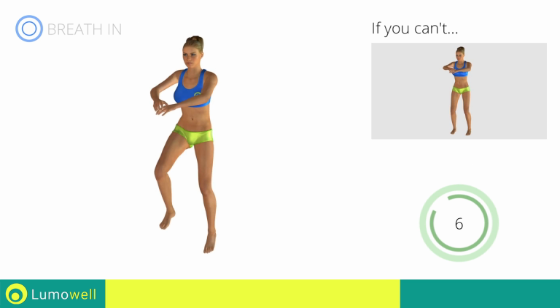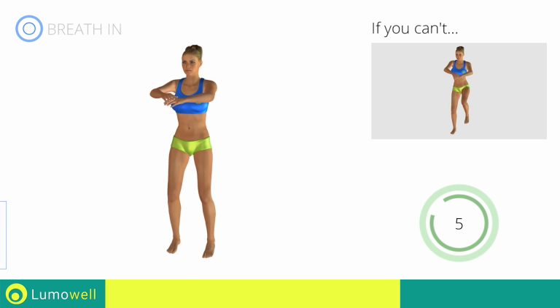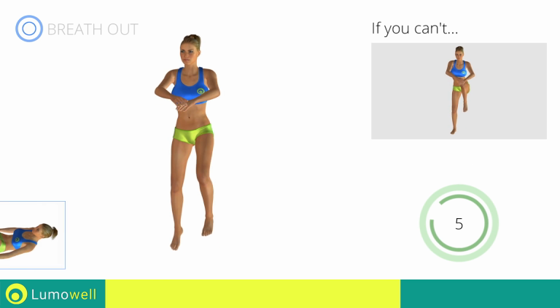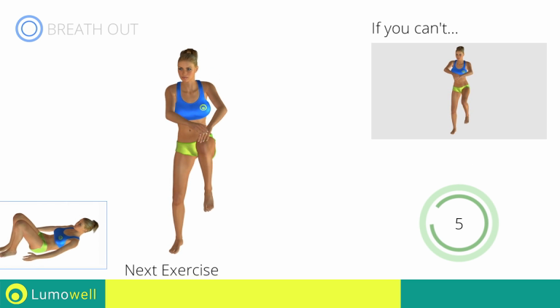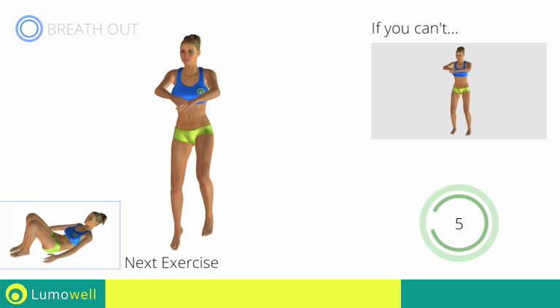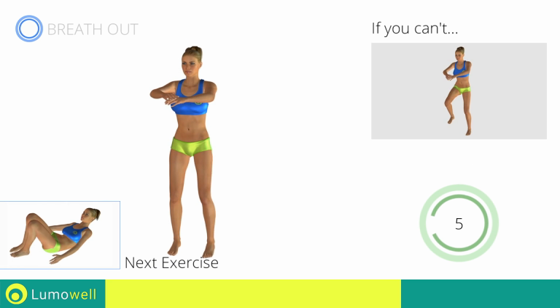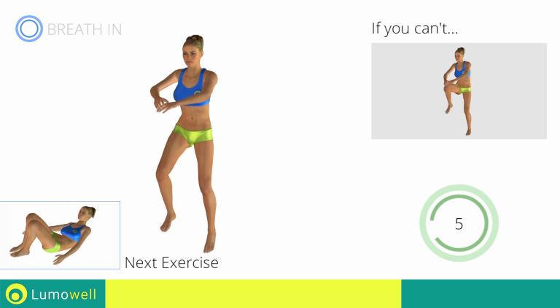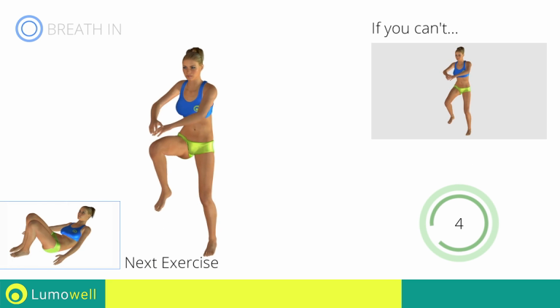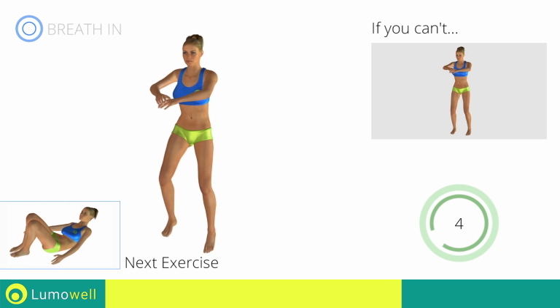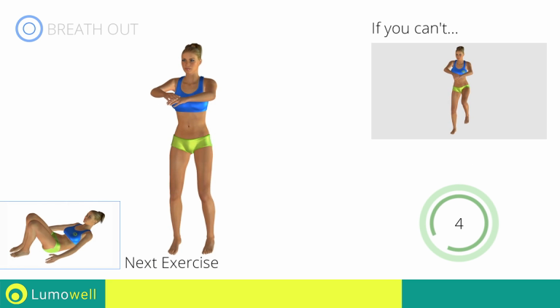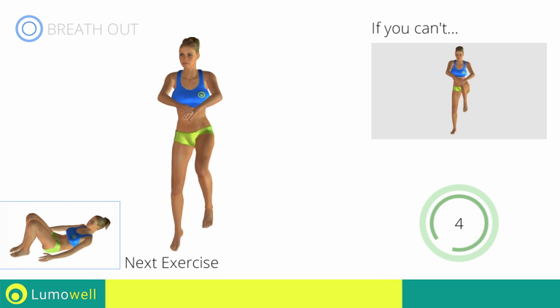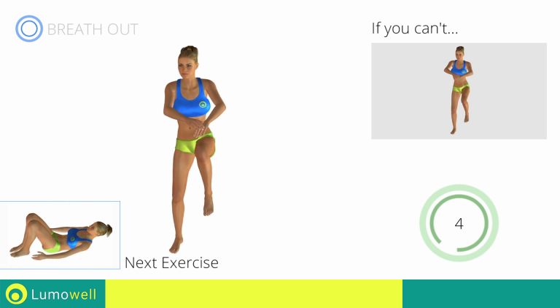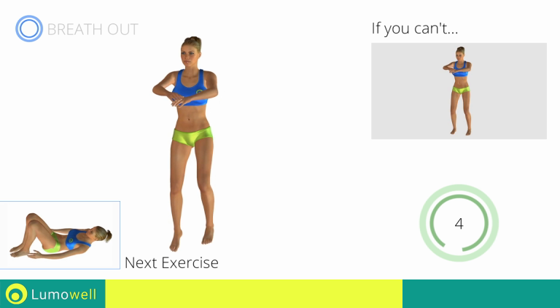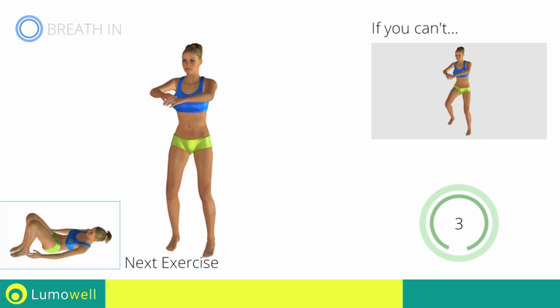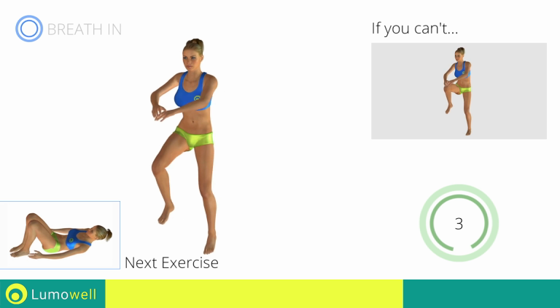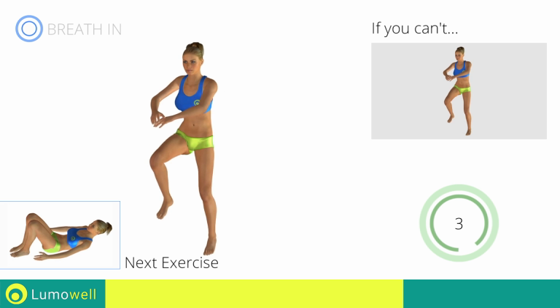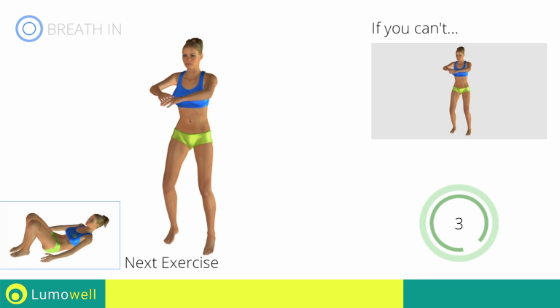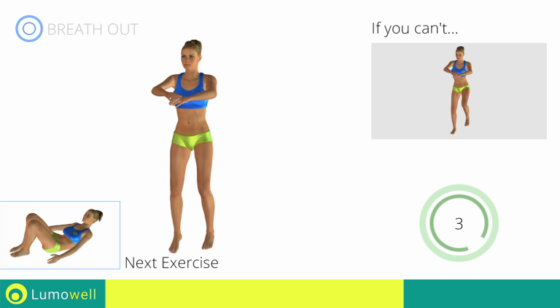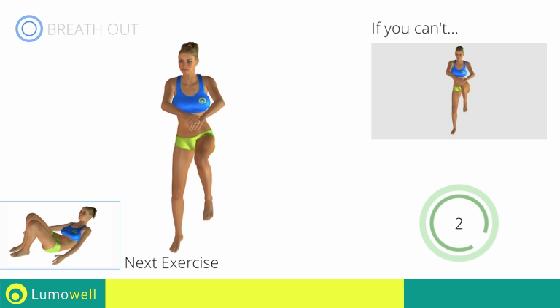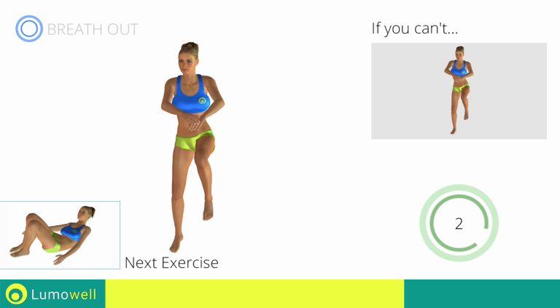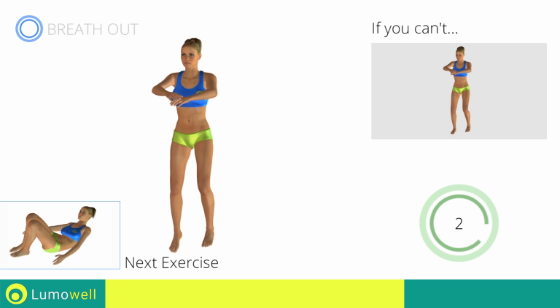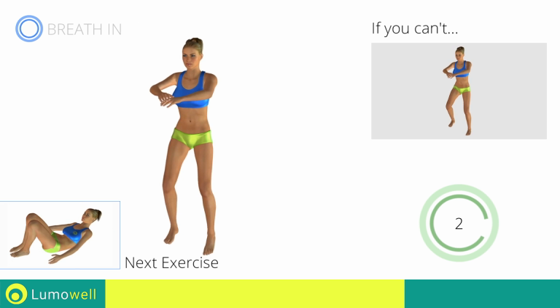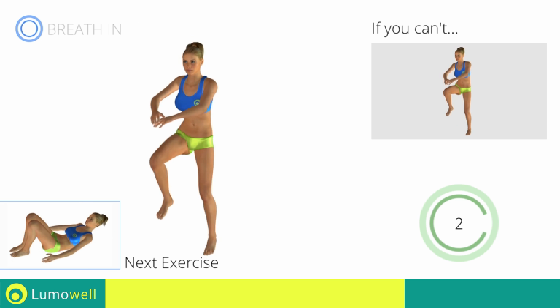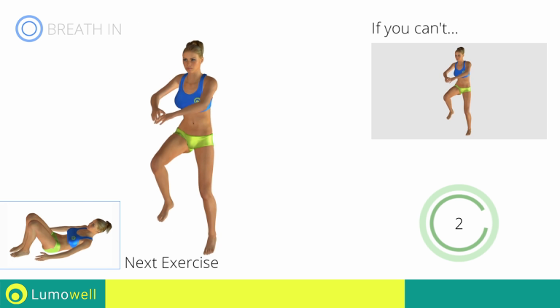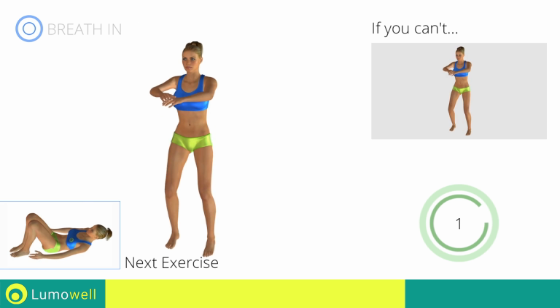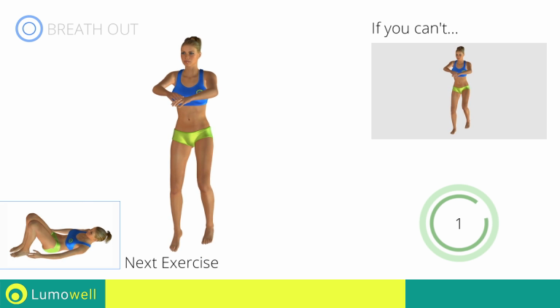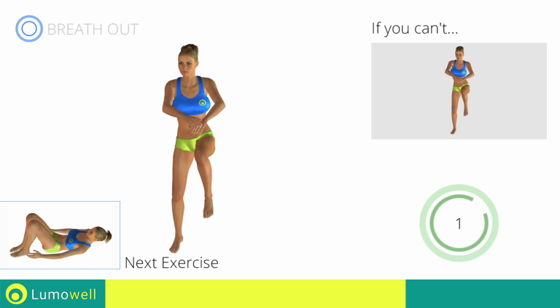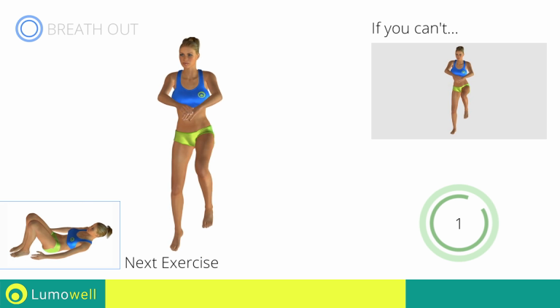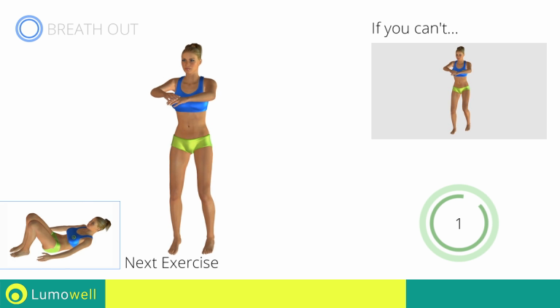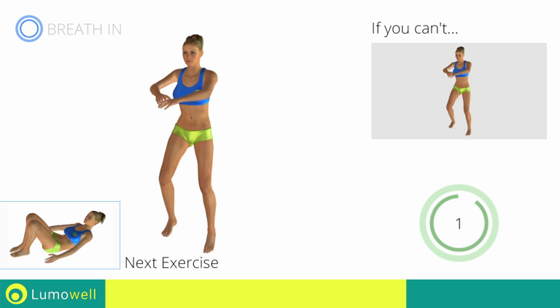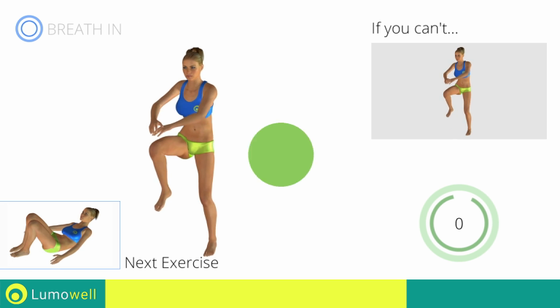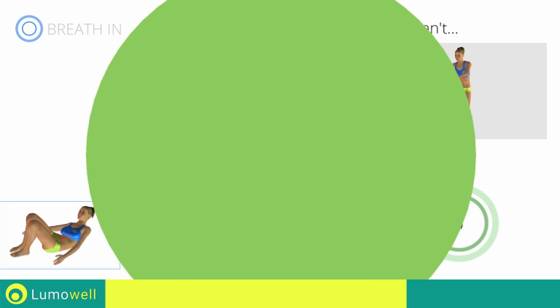Next exercise: side crunch with ankle touch. Go!